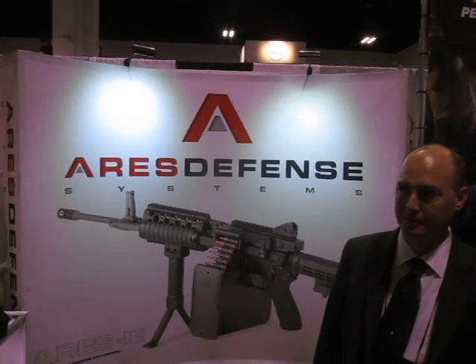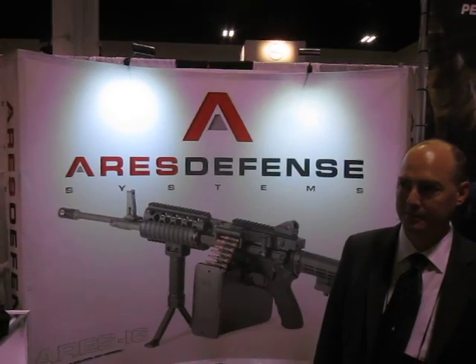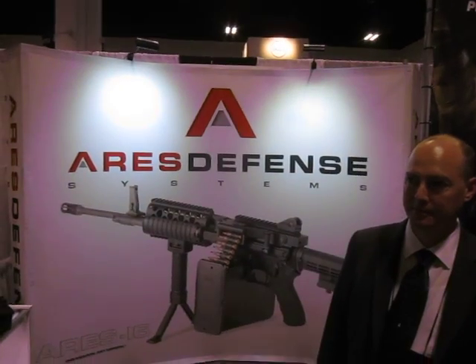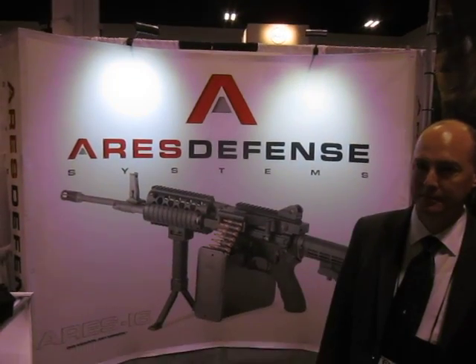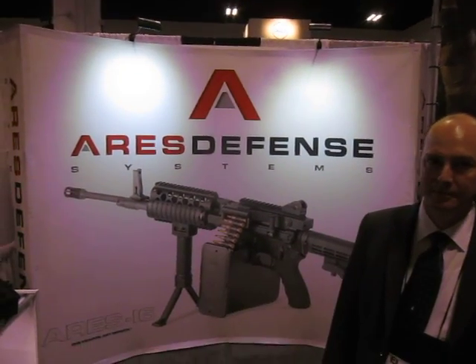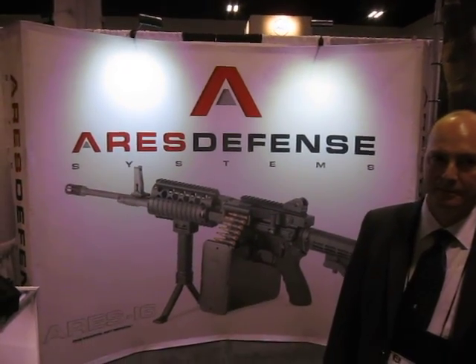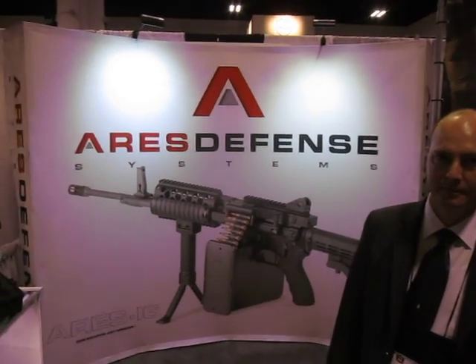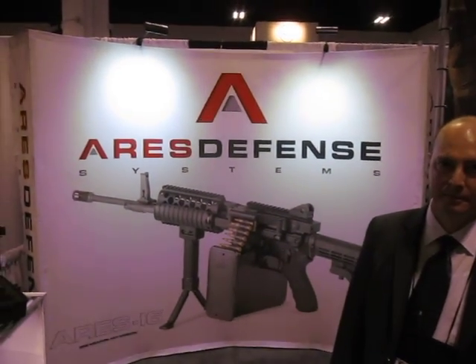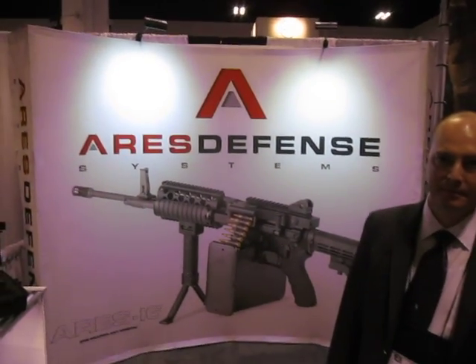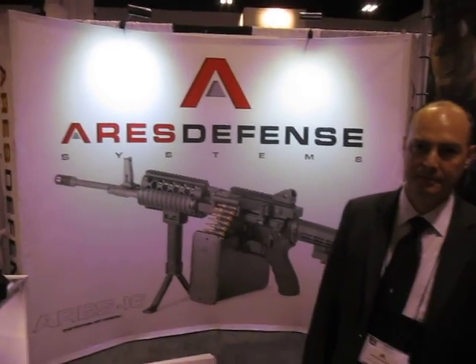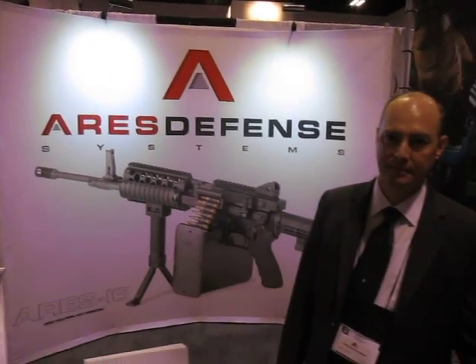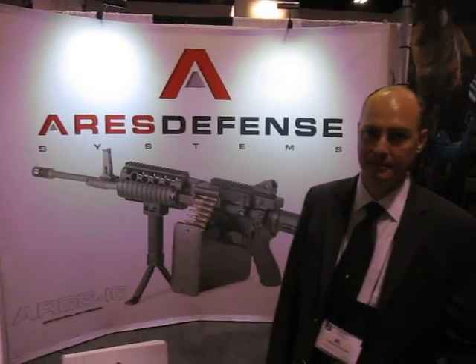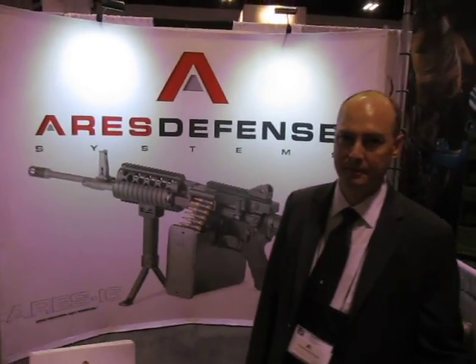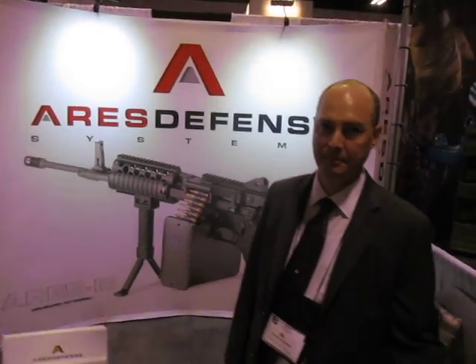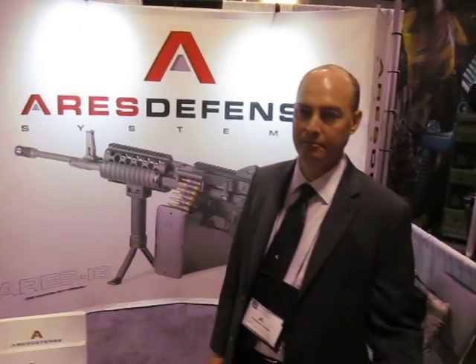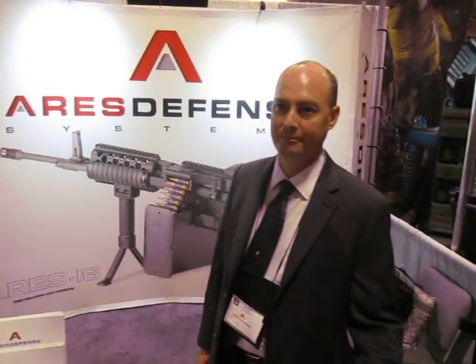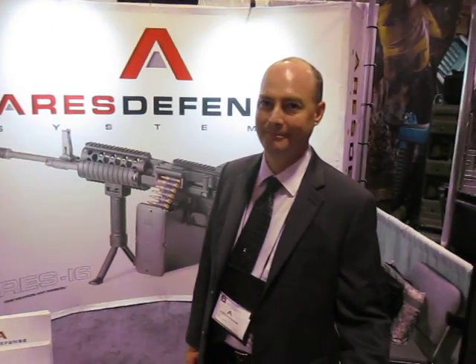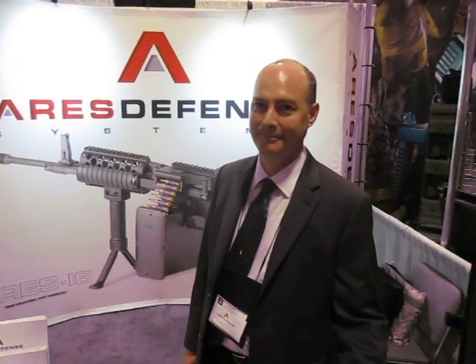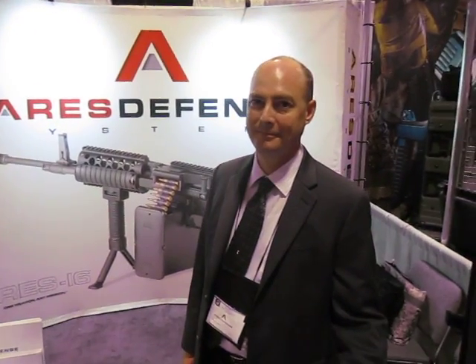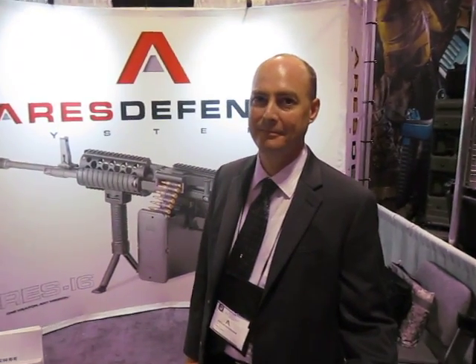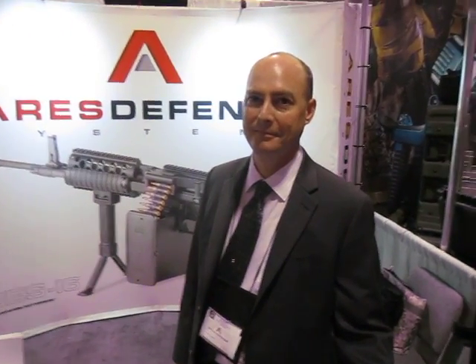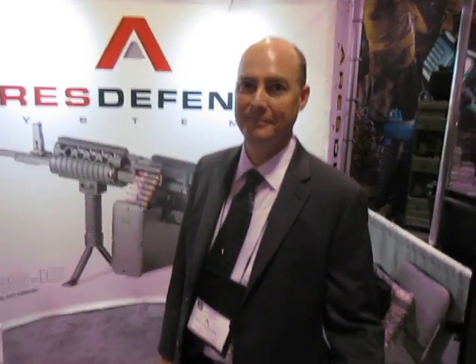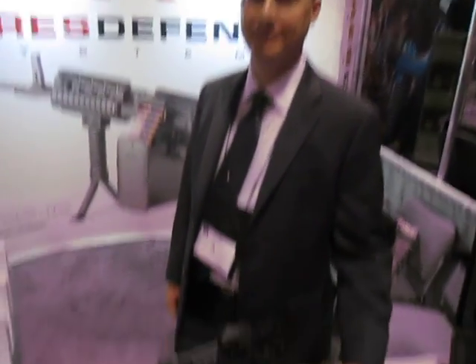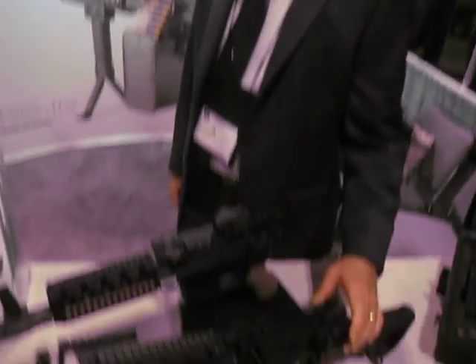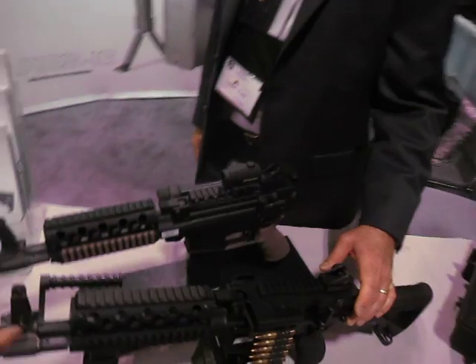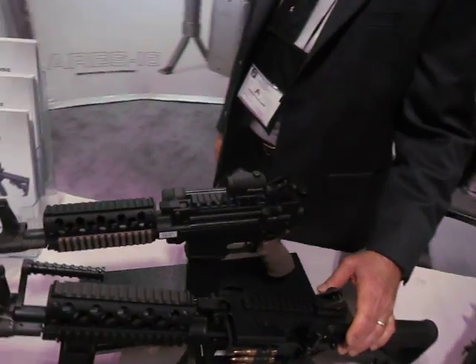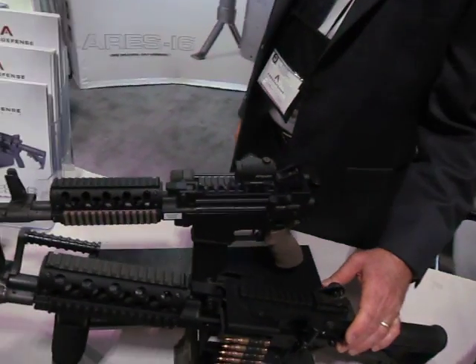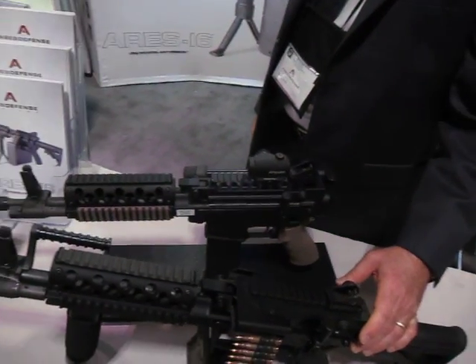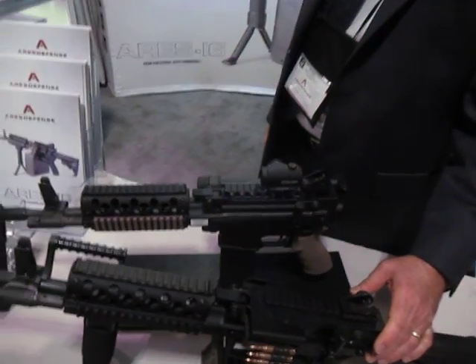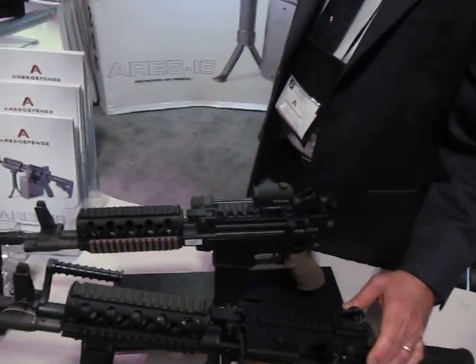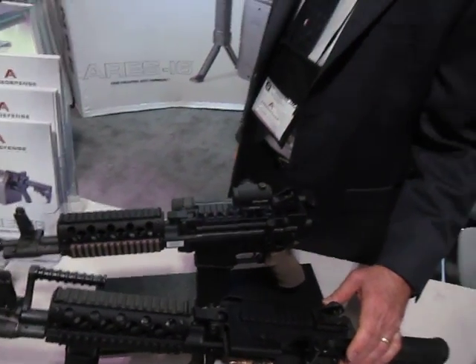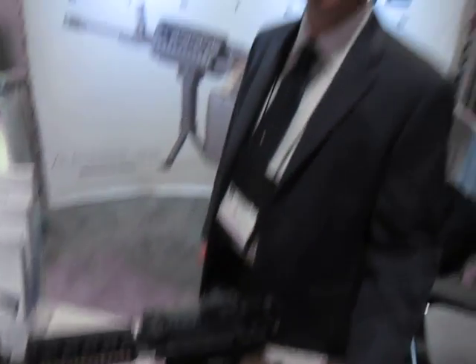You are watching defensereview.com. We are at the Ares Defense booth with Jeff Herring, and he is going to take us through this system.